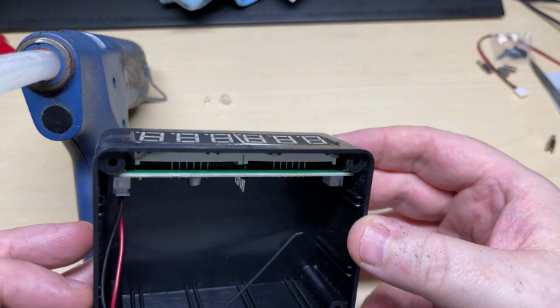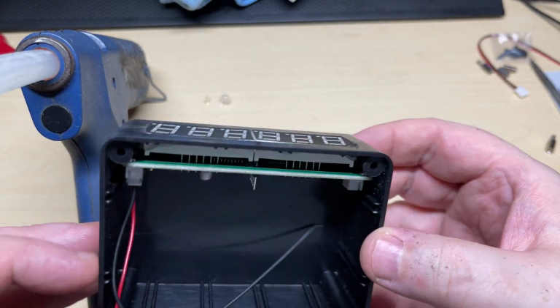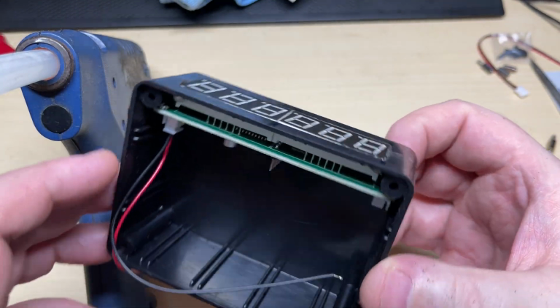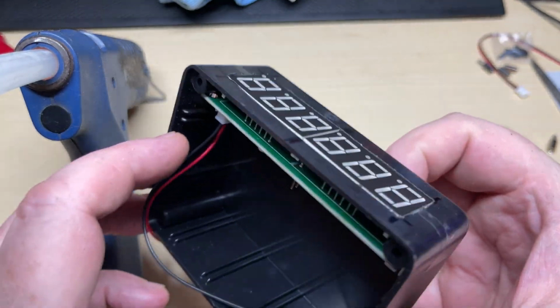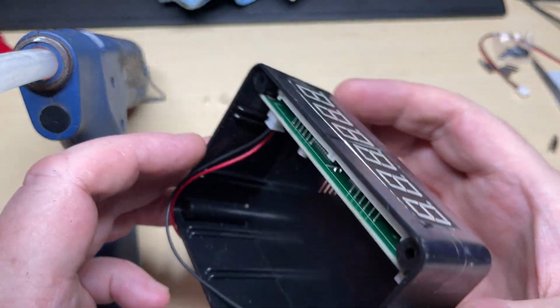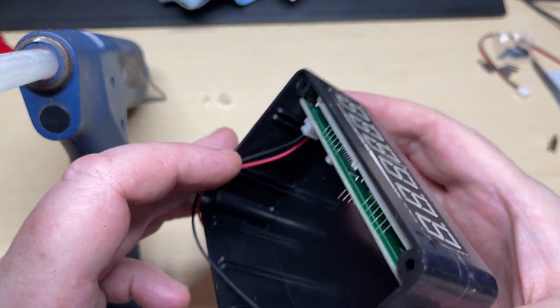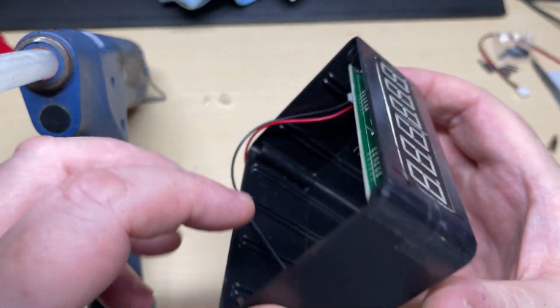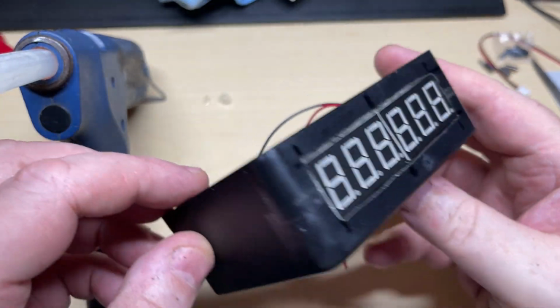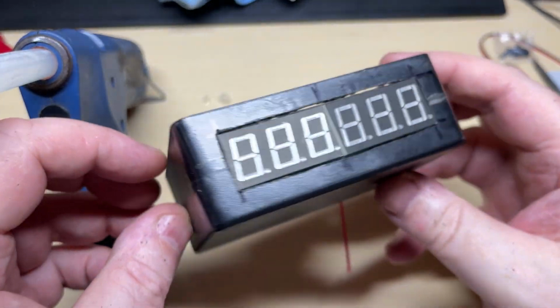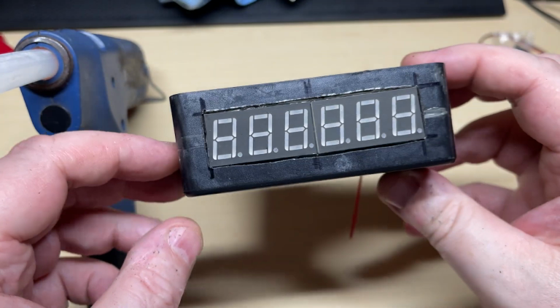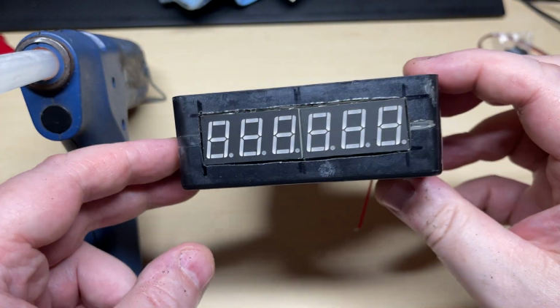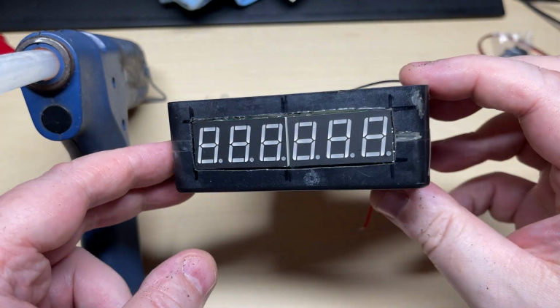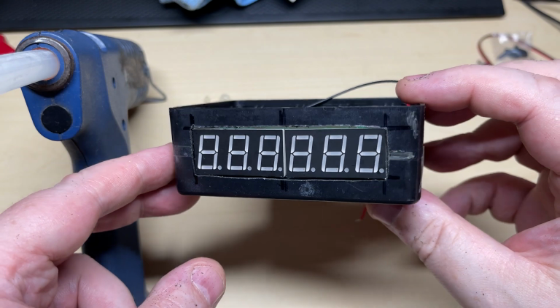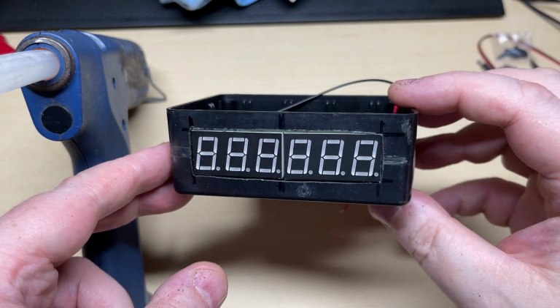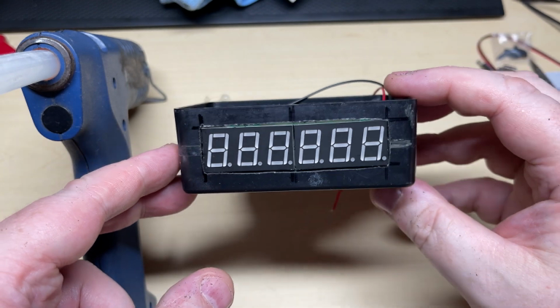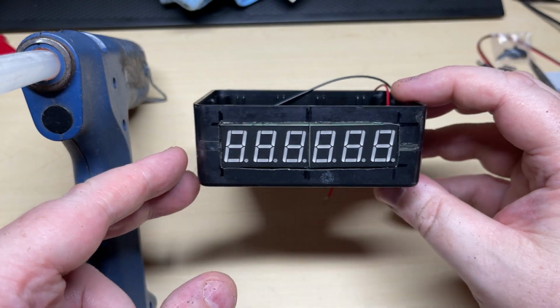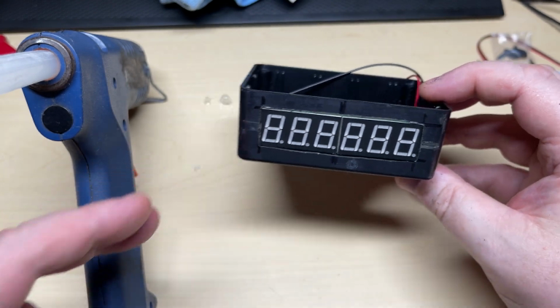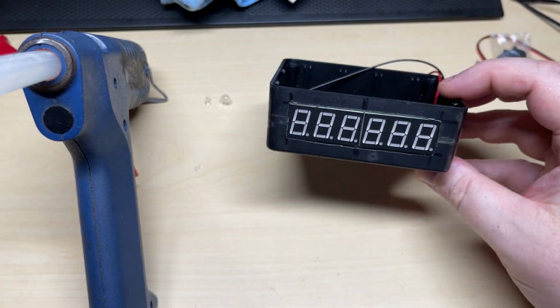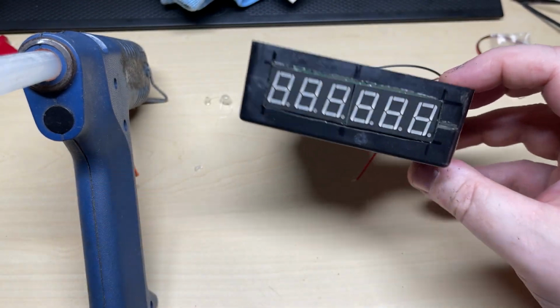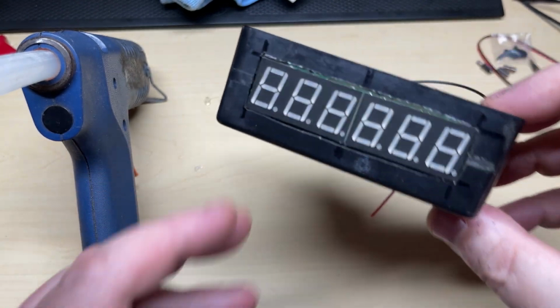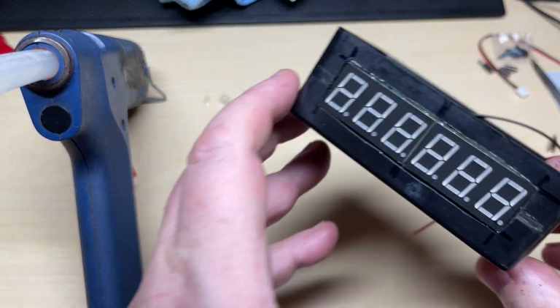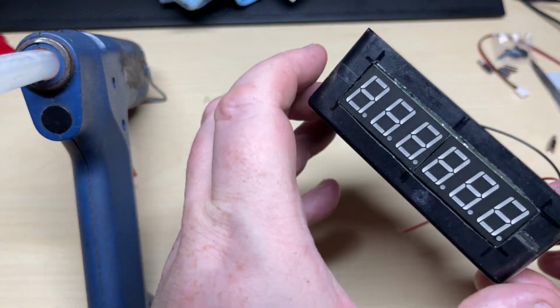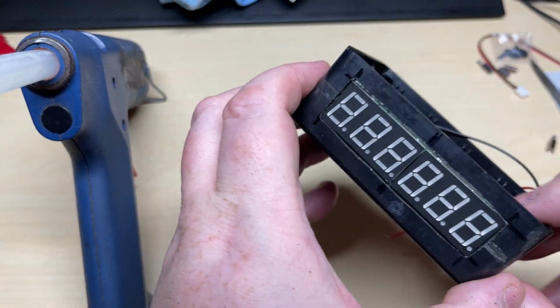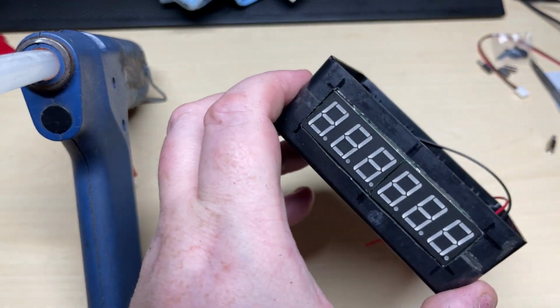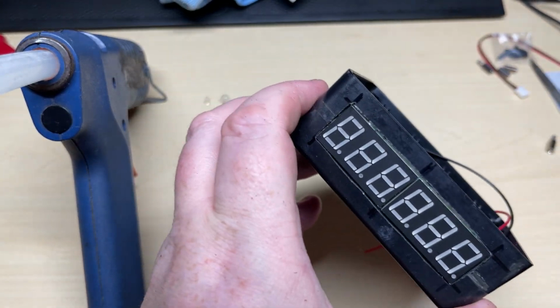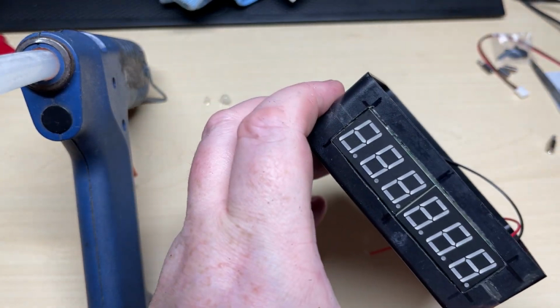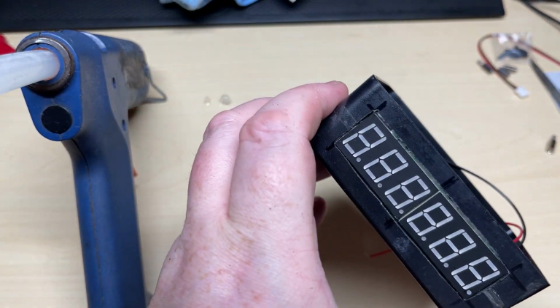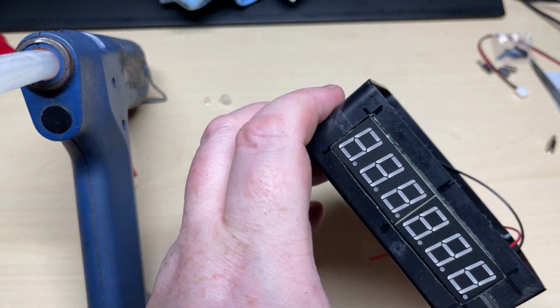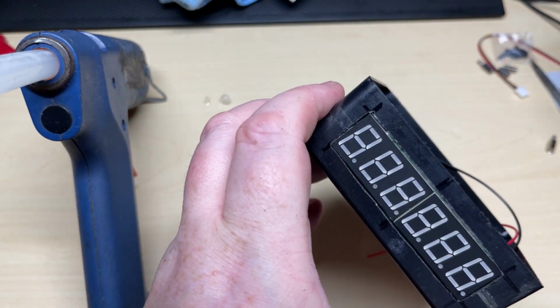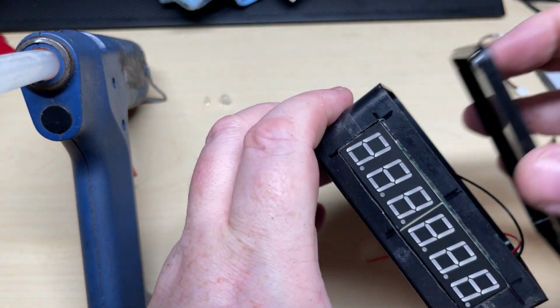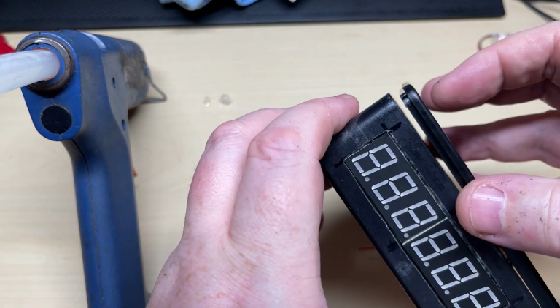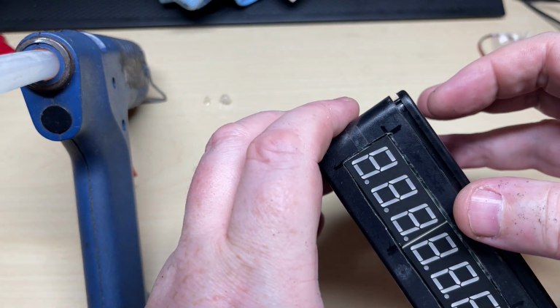A little bit of hot glue and there's our frequency counter mounted.